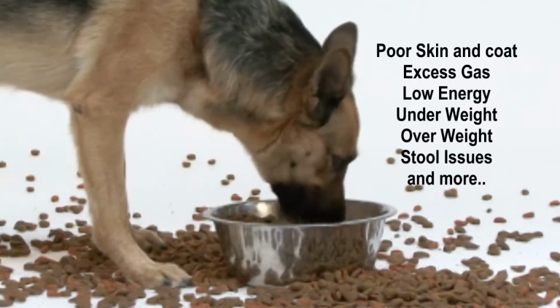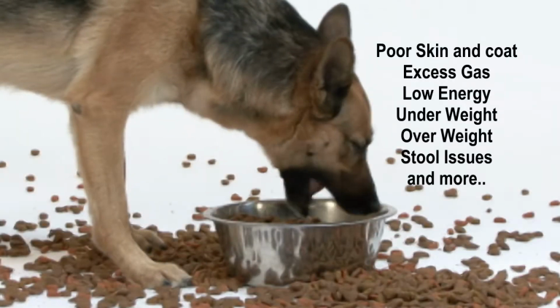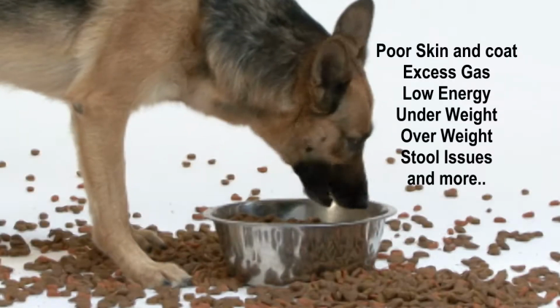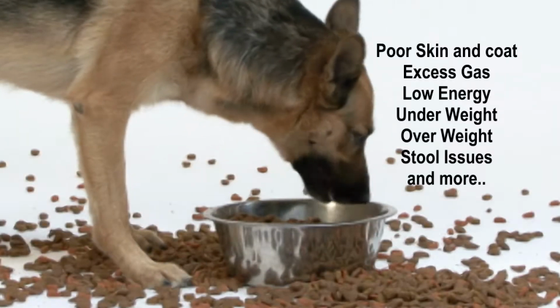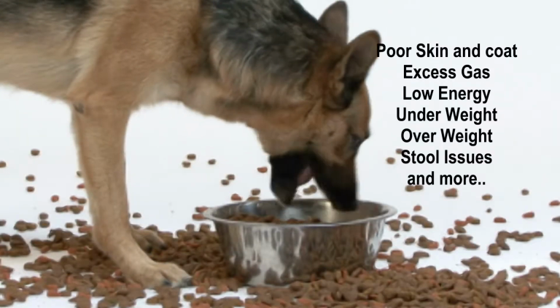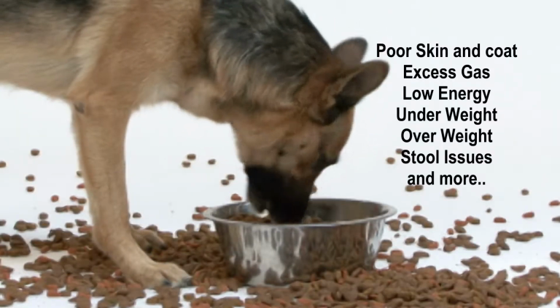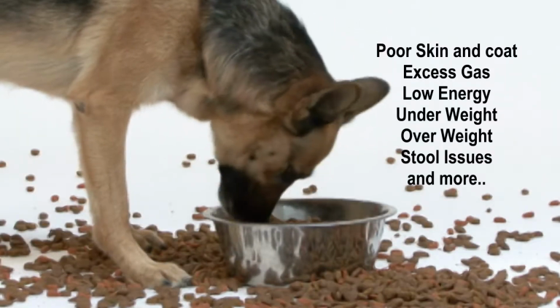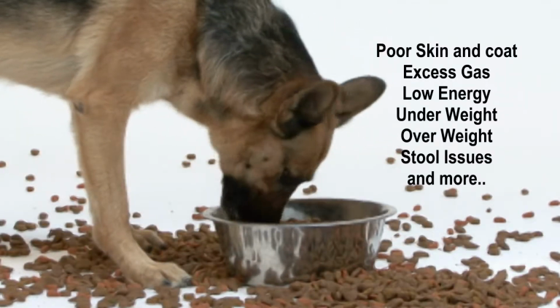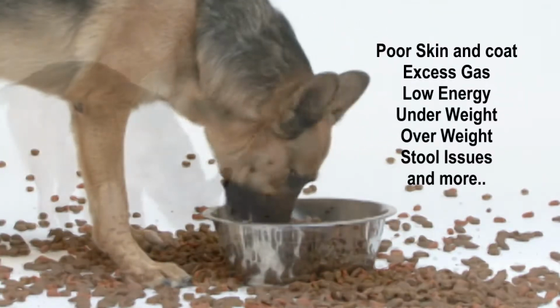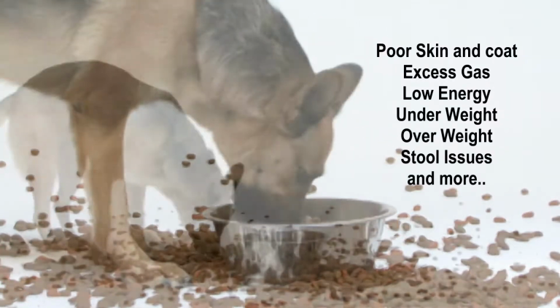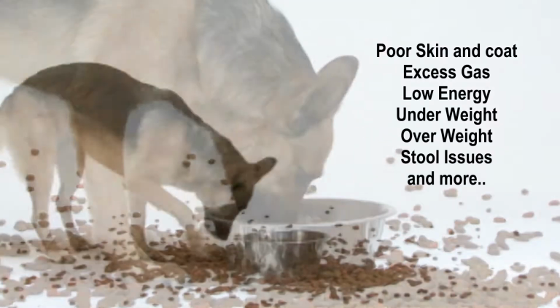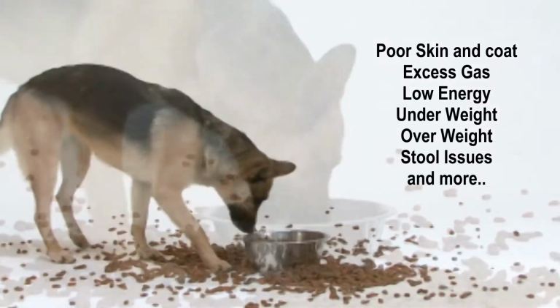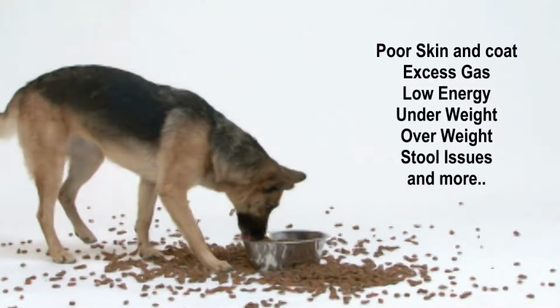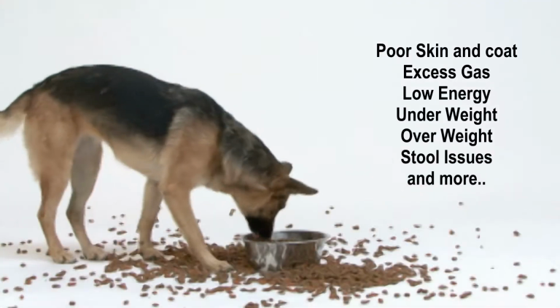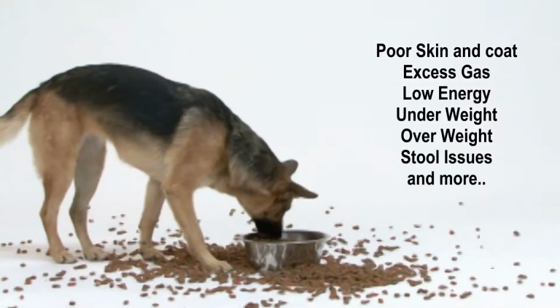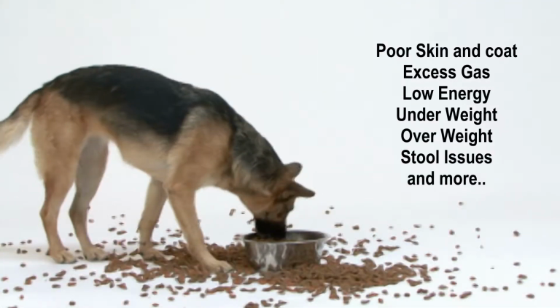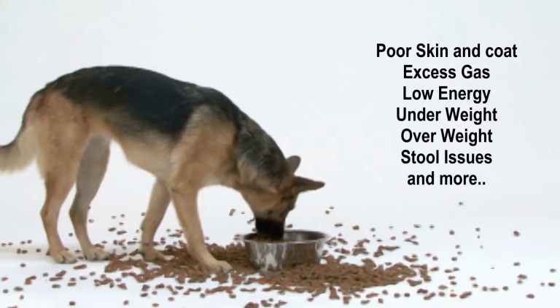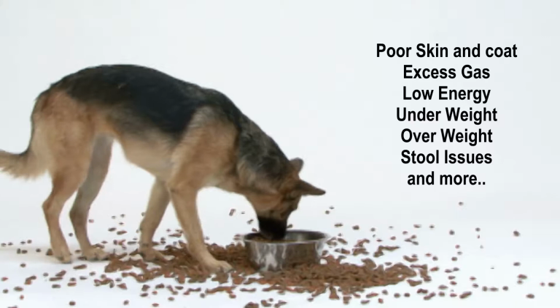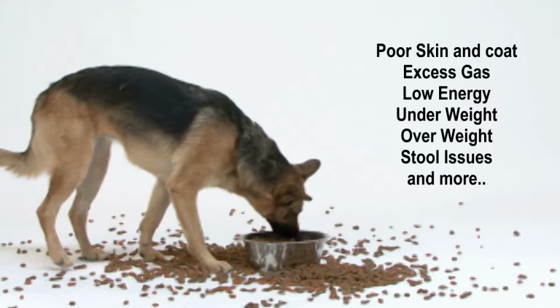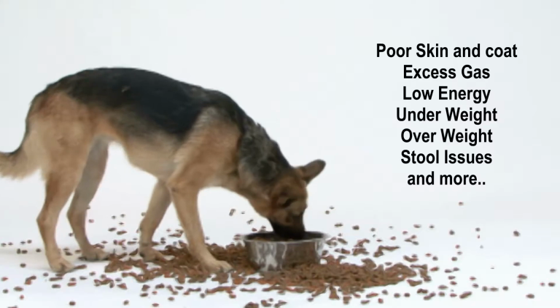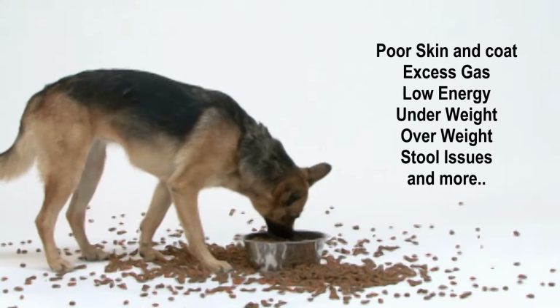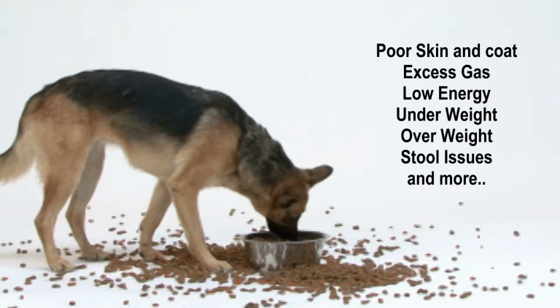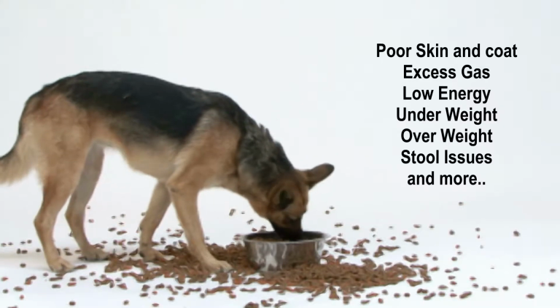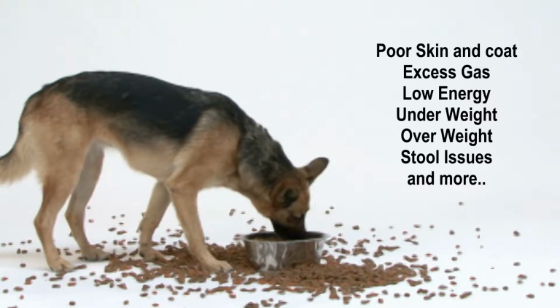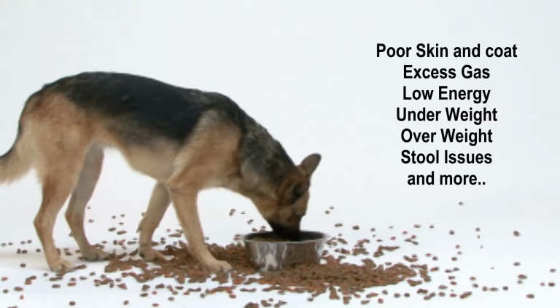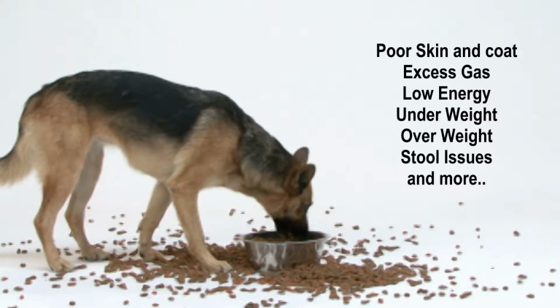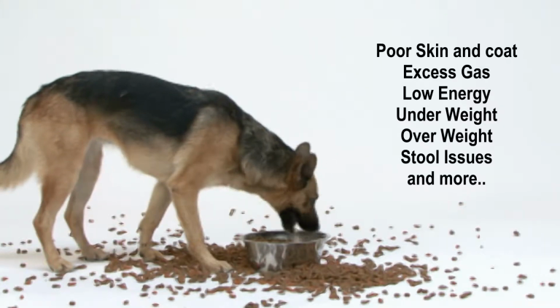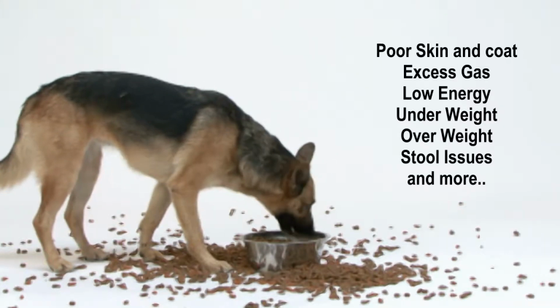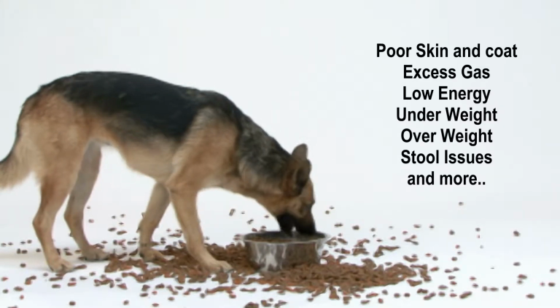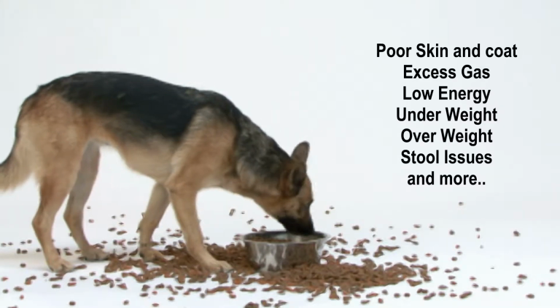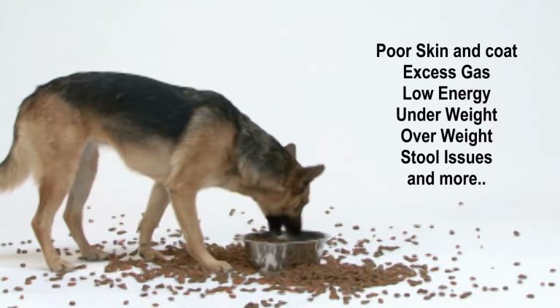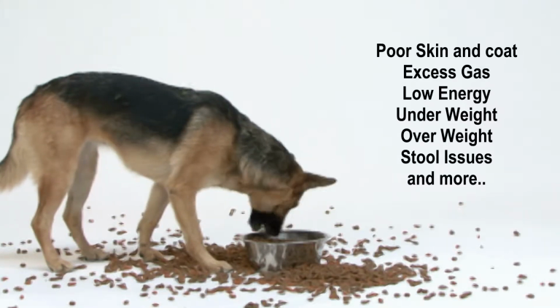Poor skin and coat, excess gas, low energy, underweight, overweight, stool issues, and more are all signs of poor digestion.